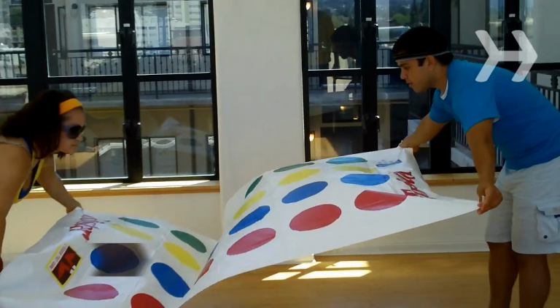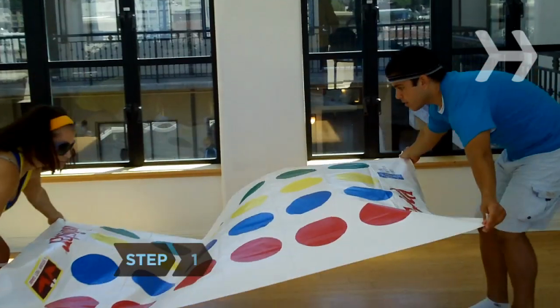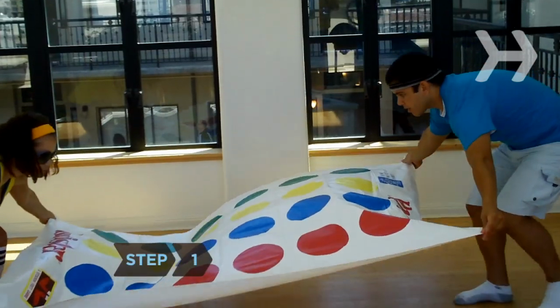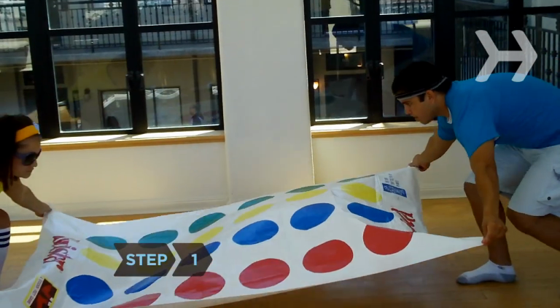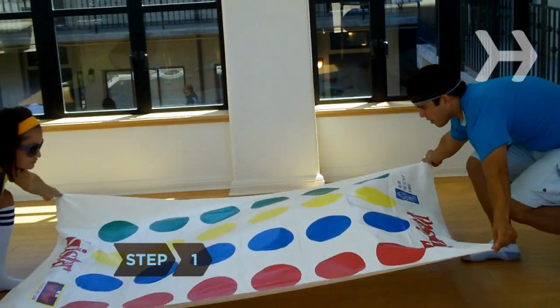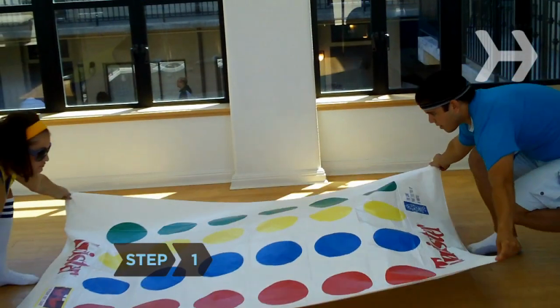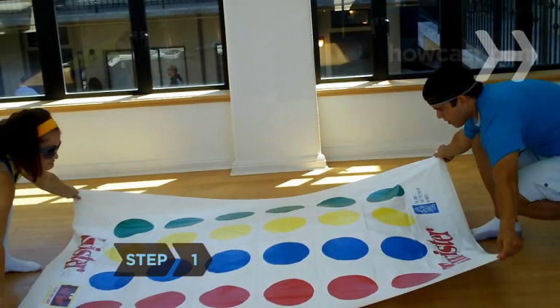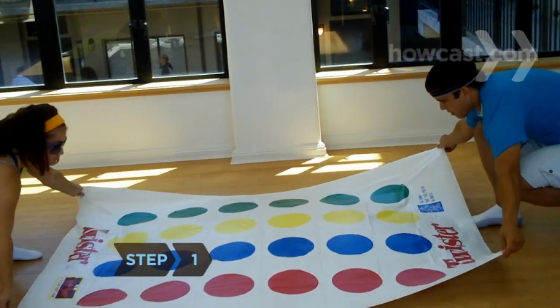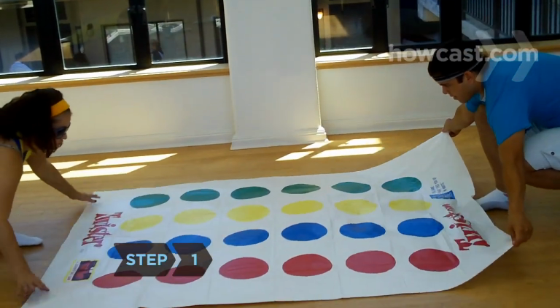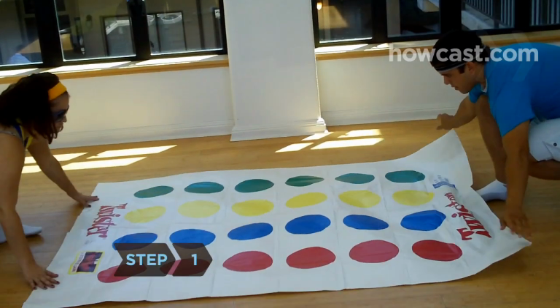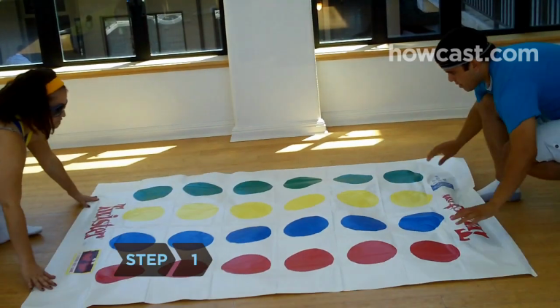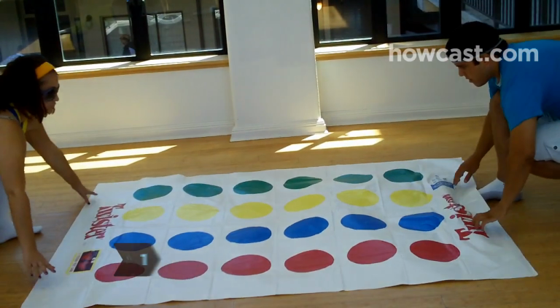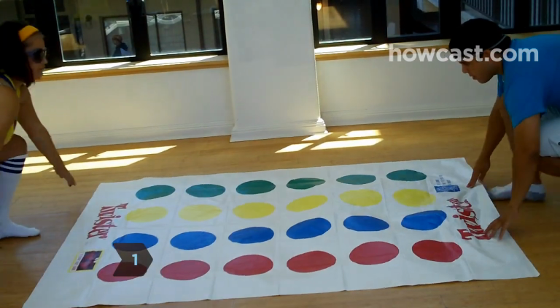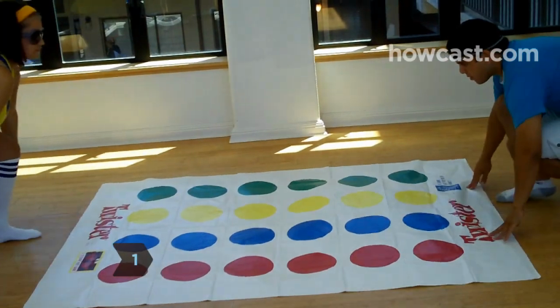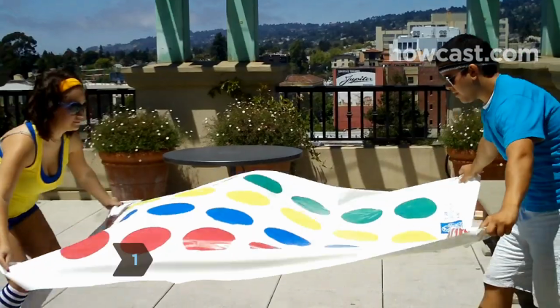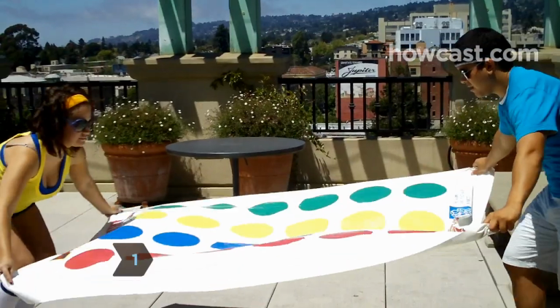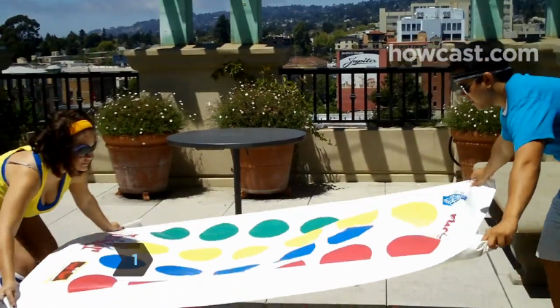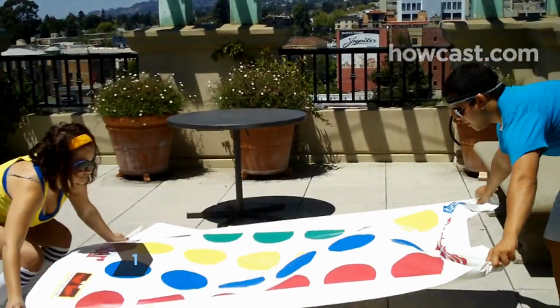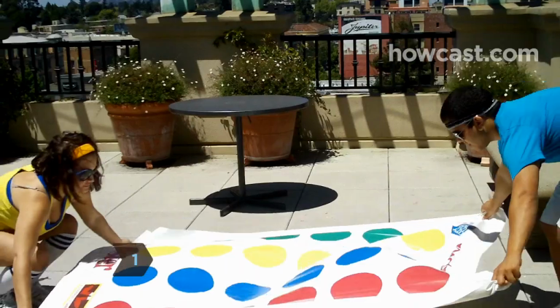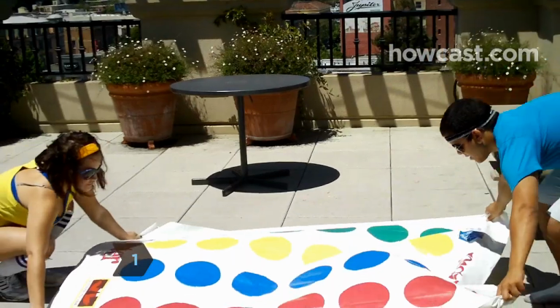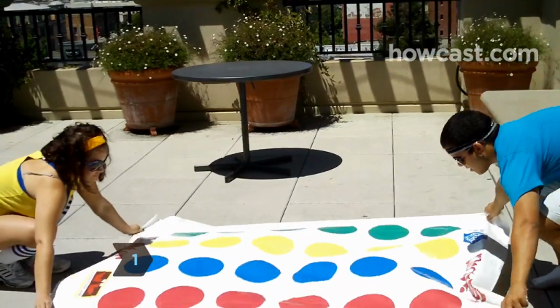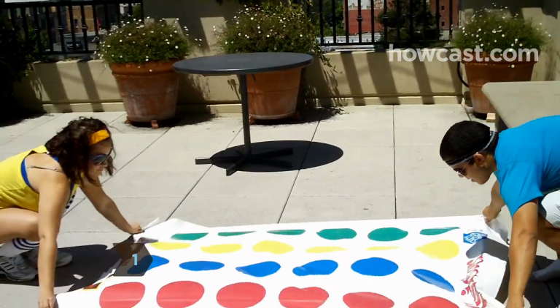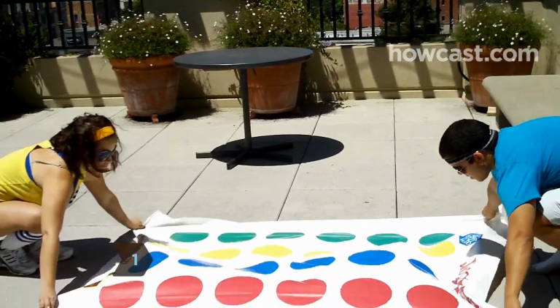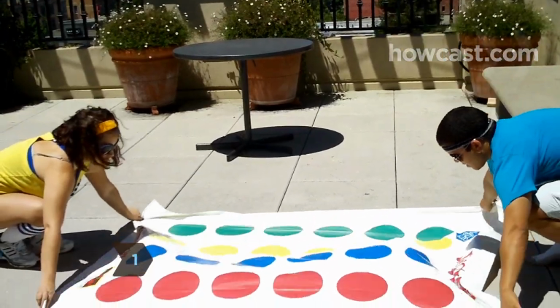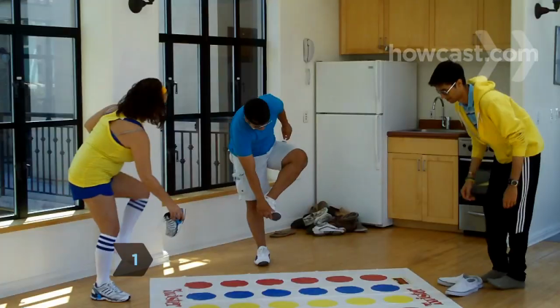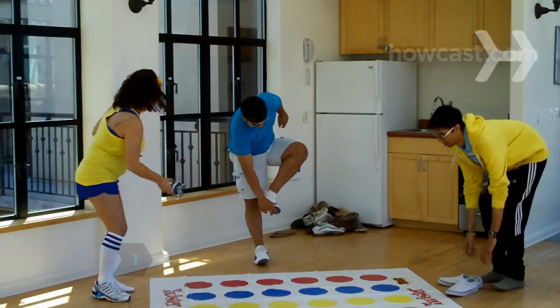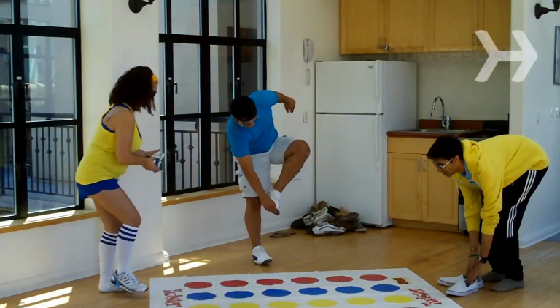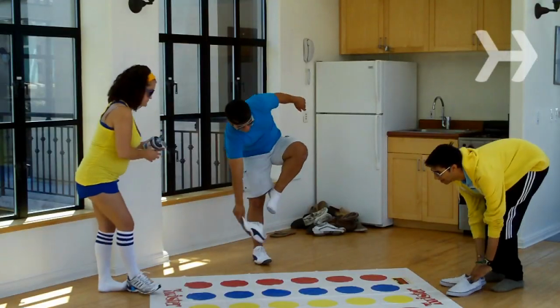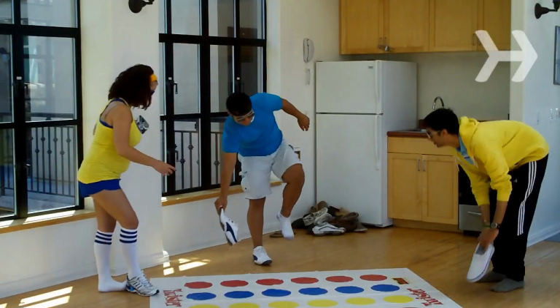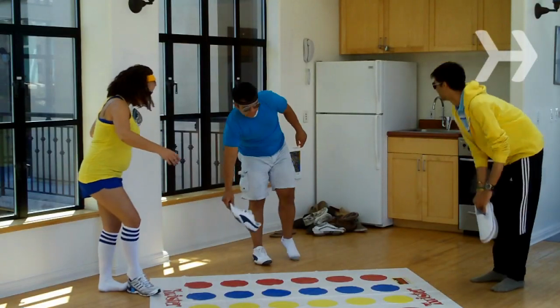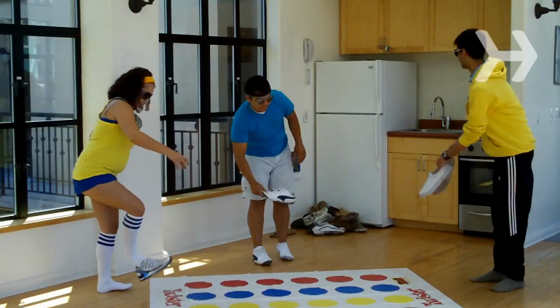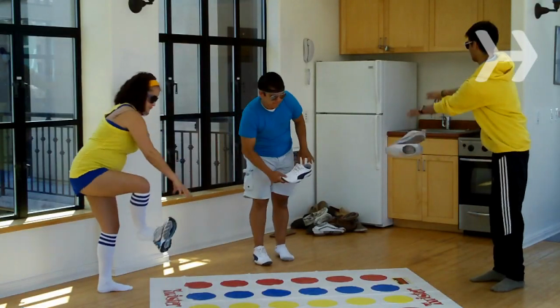Step 1. Place the mat on a flat surface, indoors or out. All players must take off their shoes.